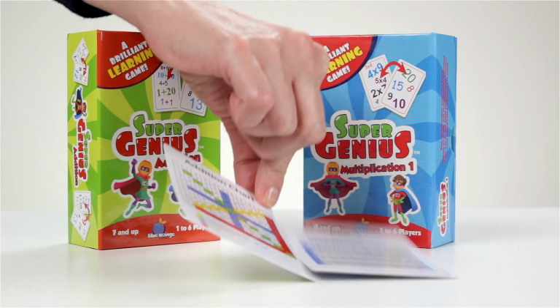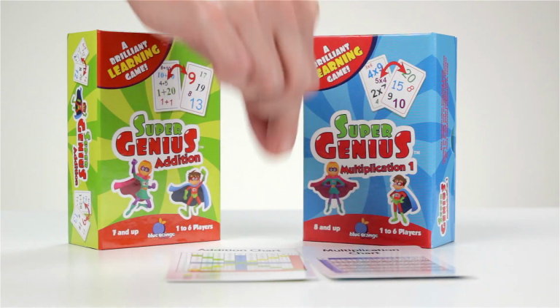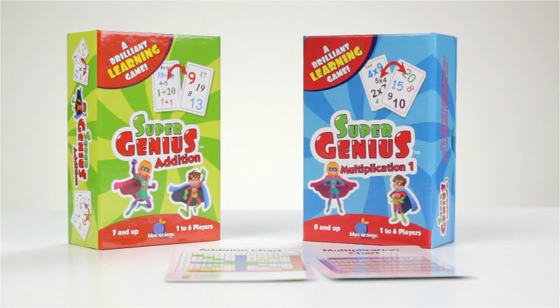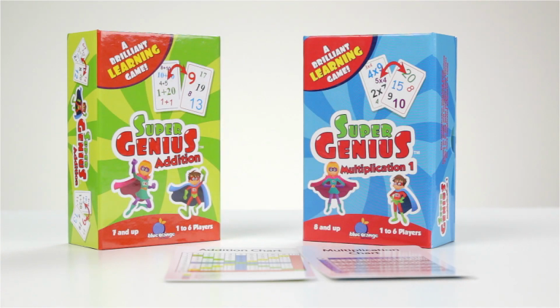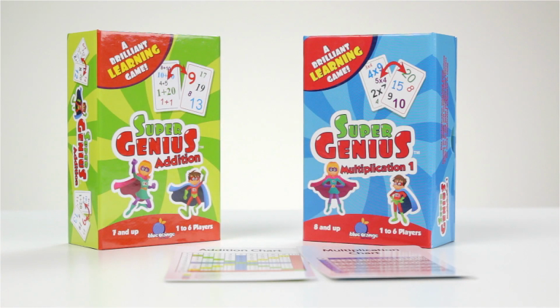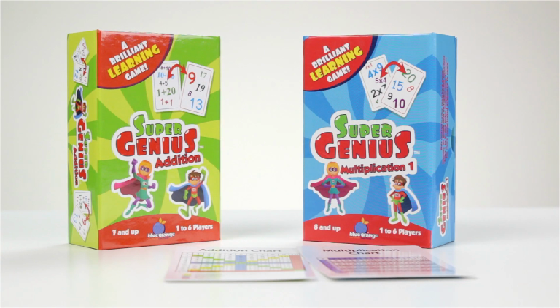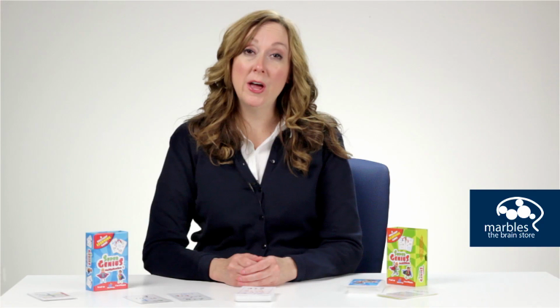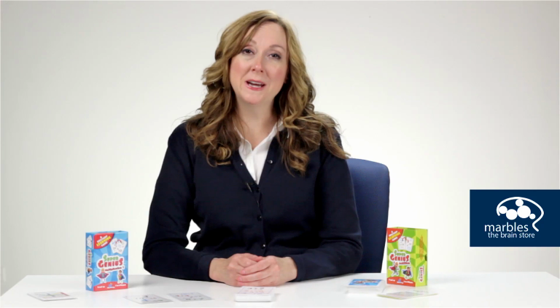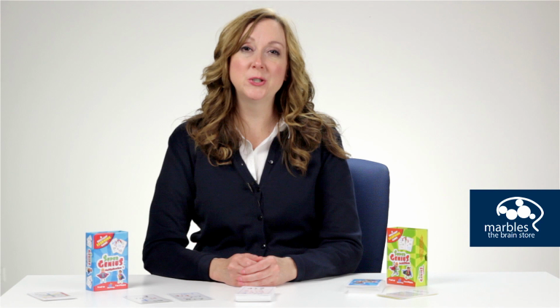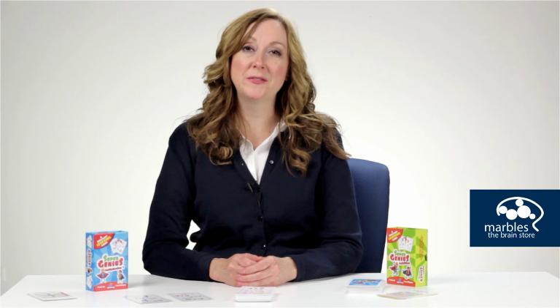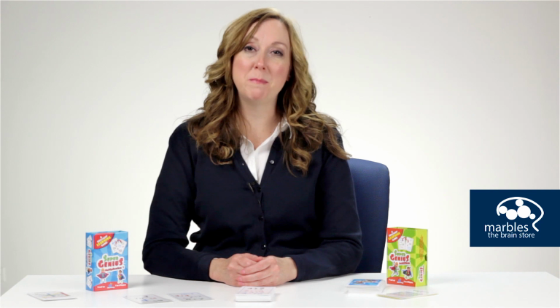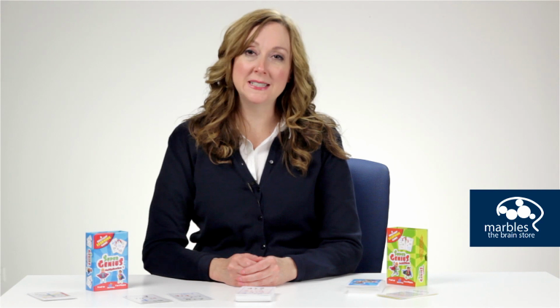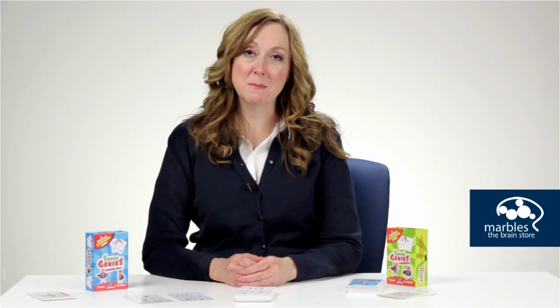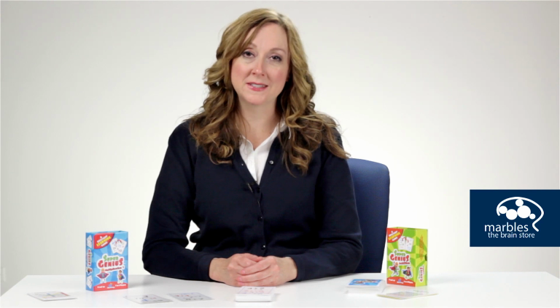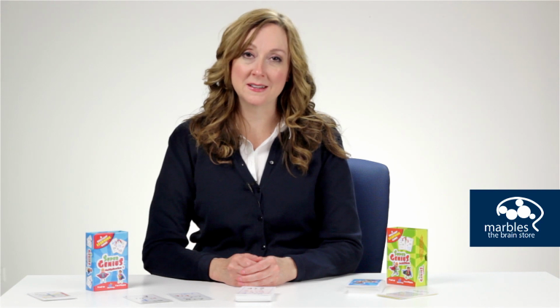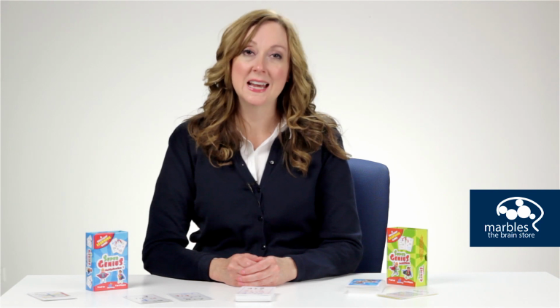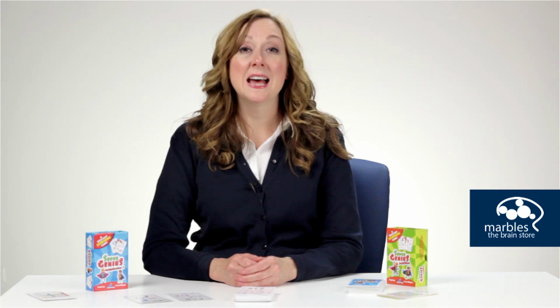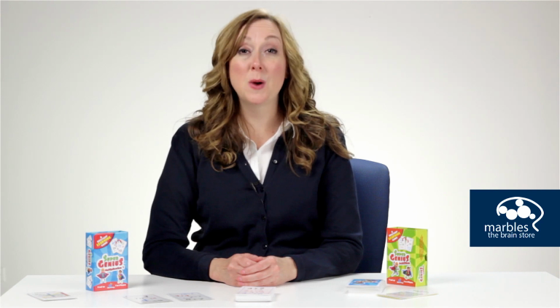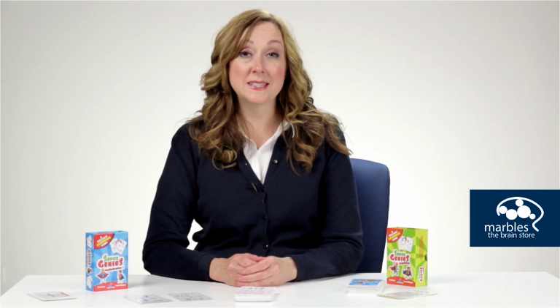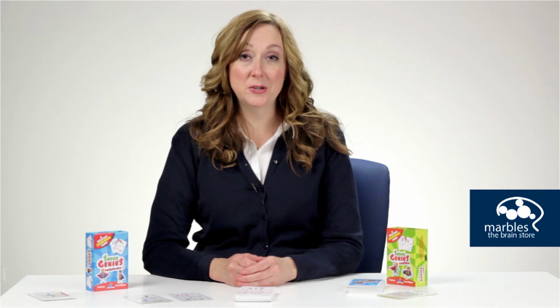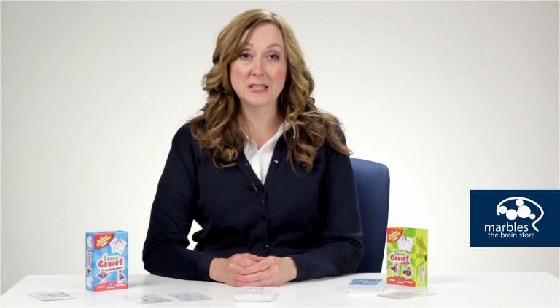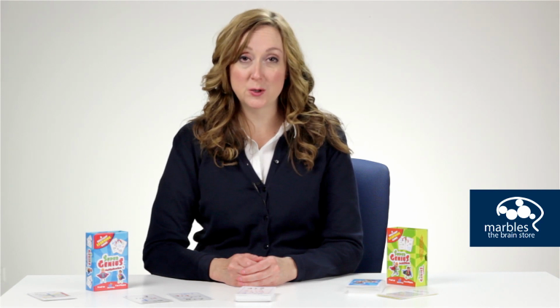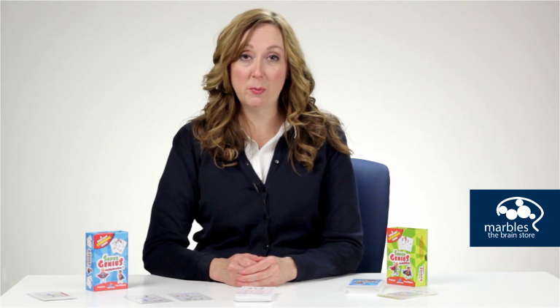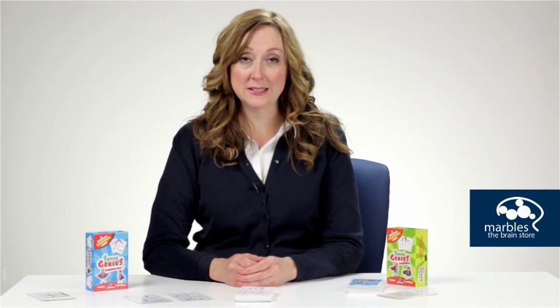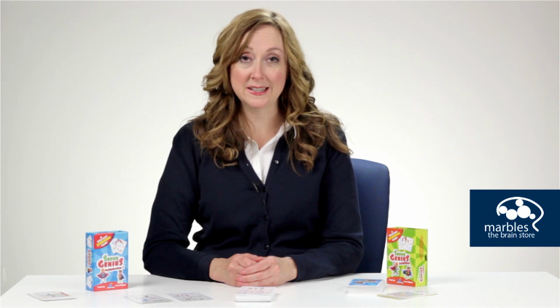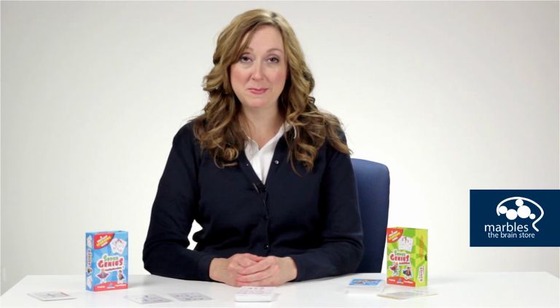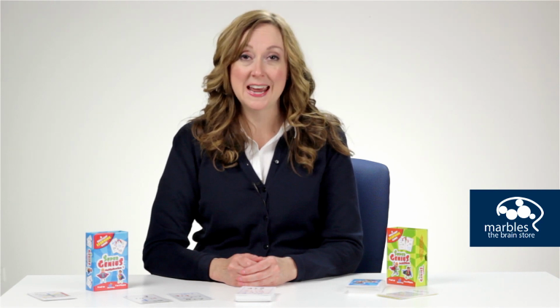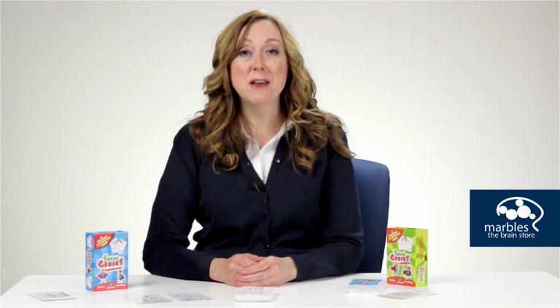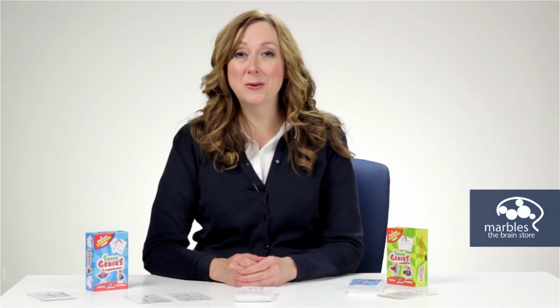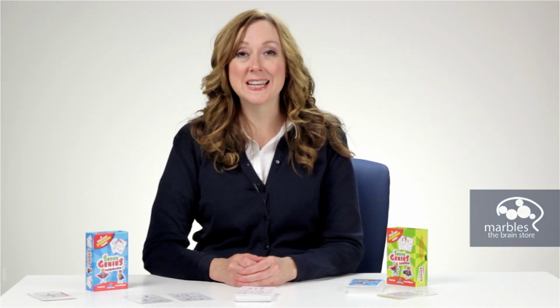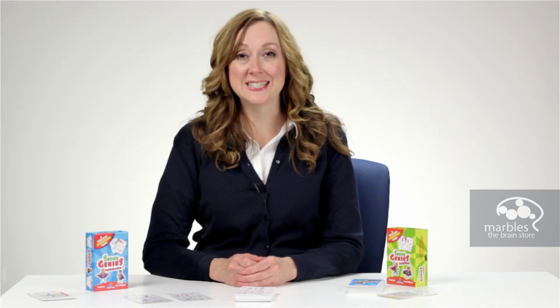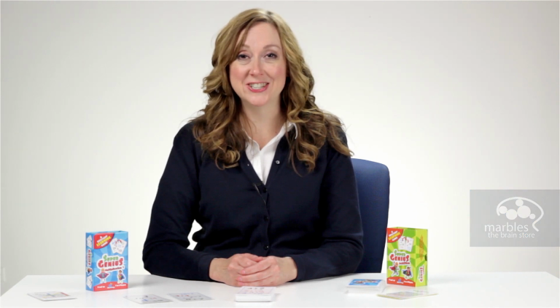This award-winning game will help kids strengthen basic math skills as well as exercise visual processing speed and focus and attention.